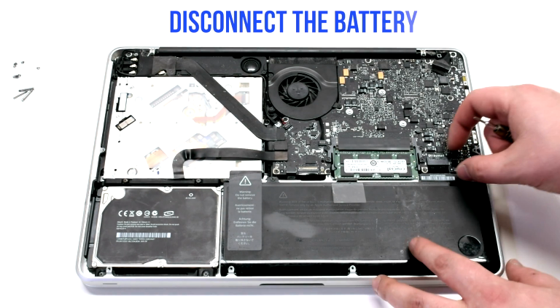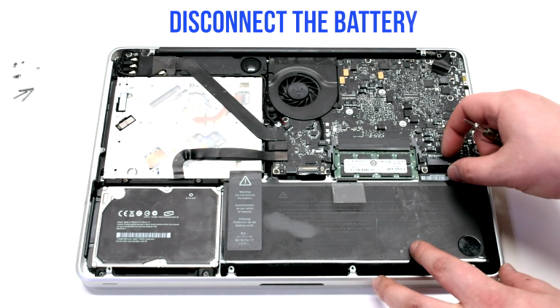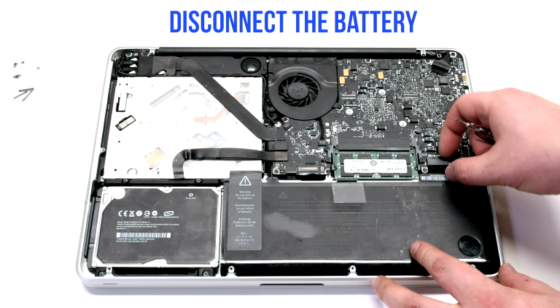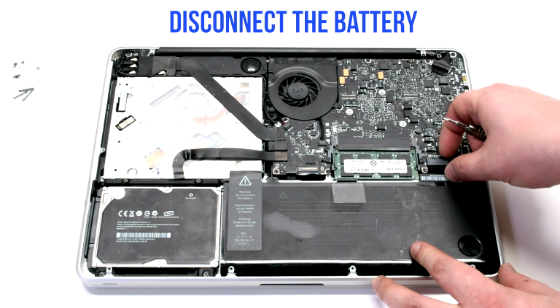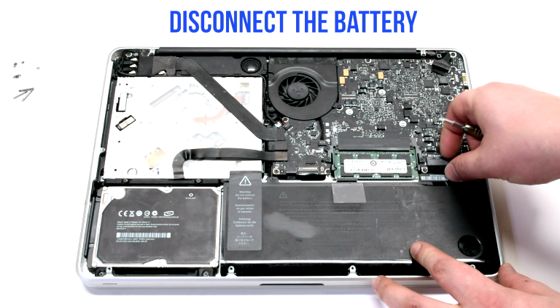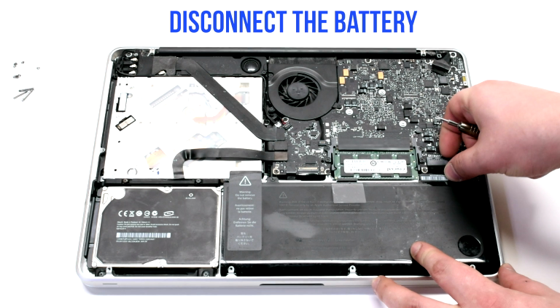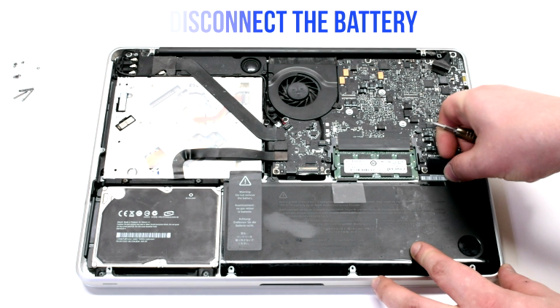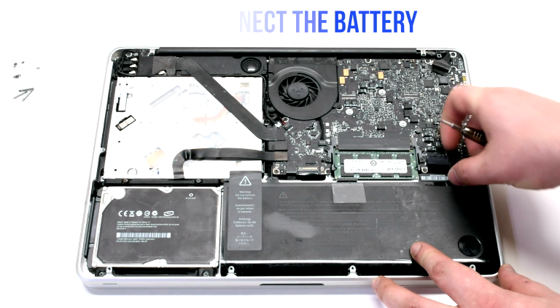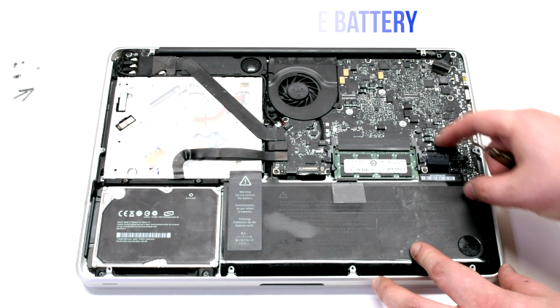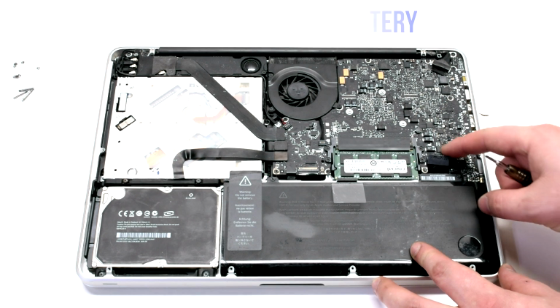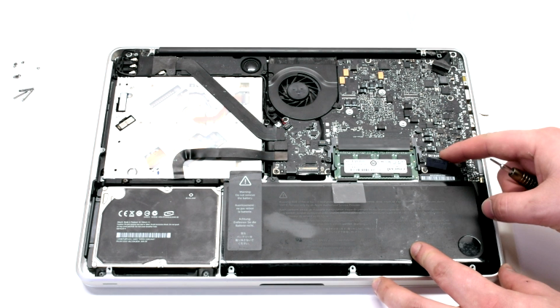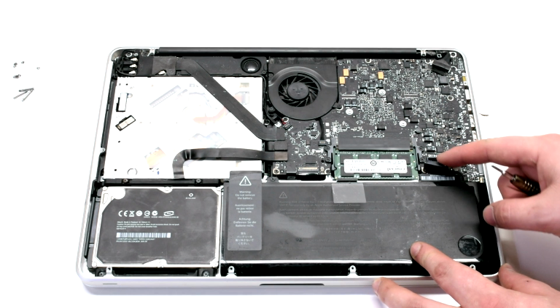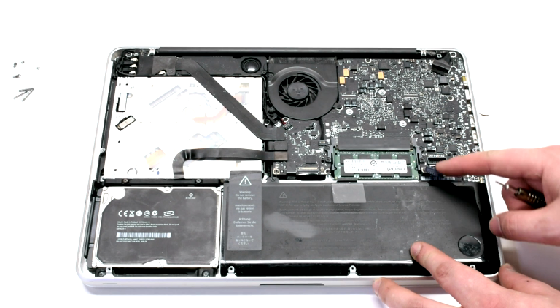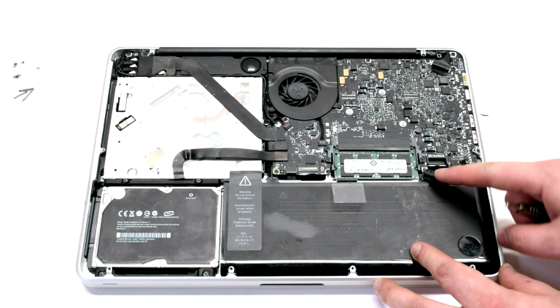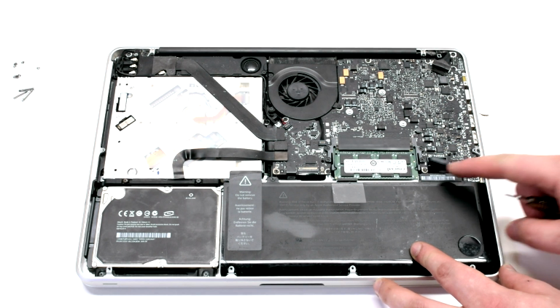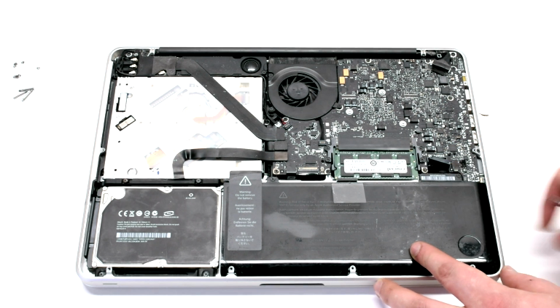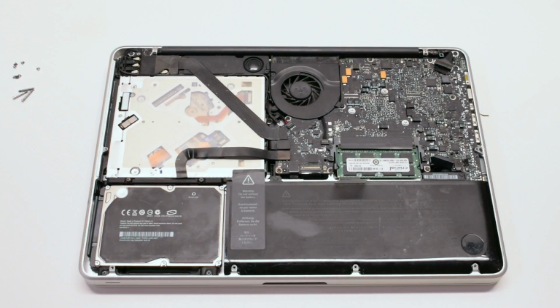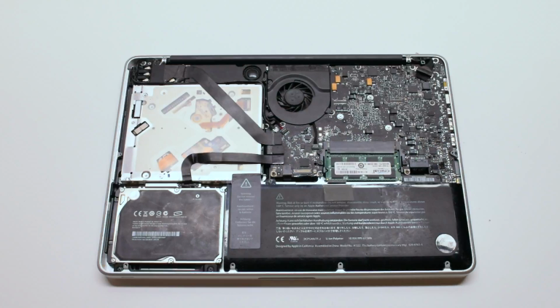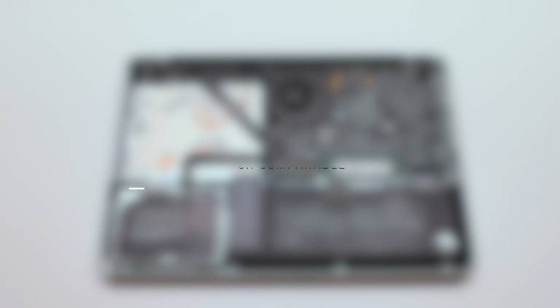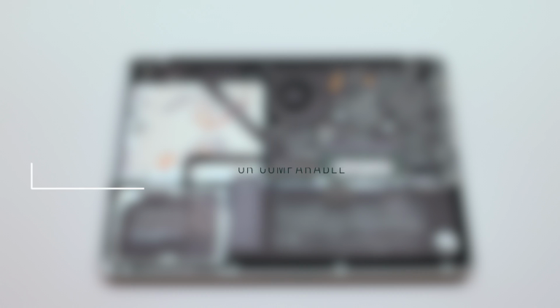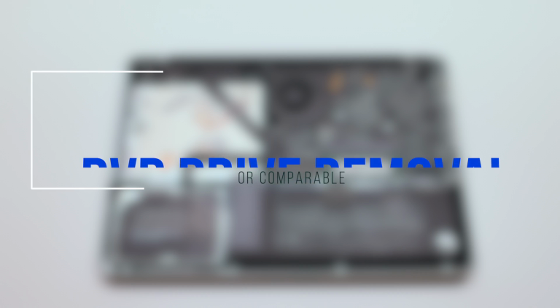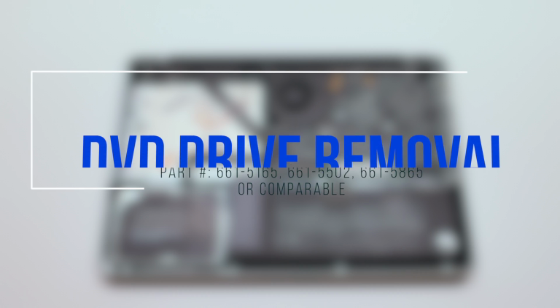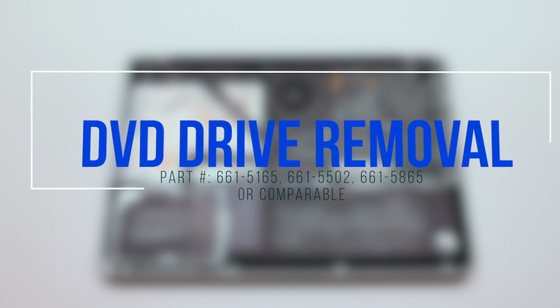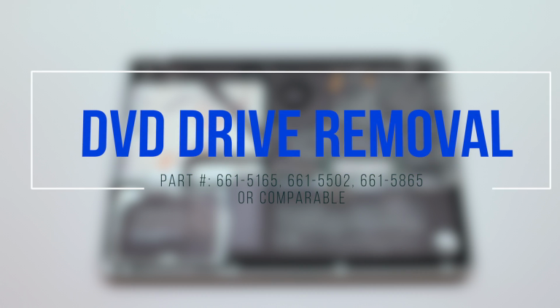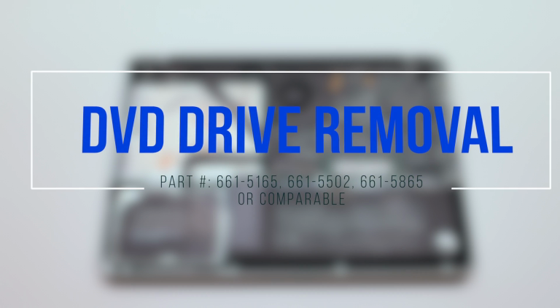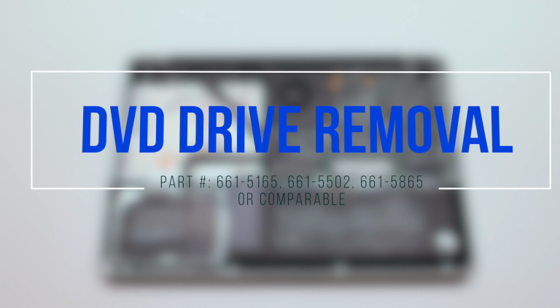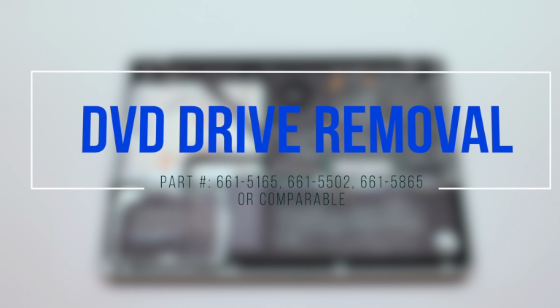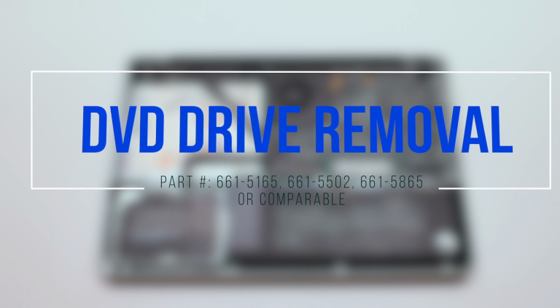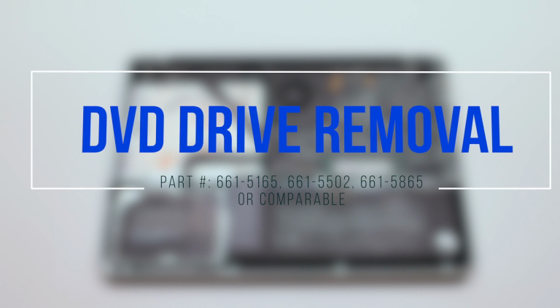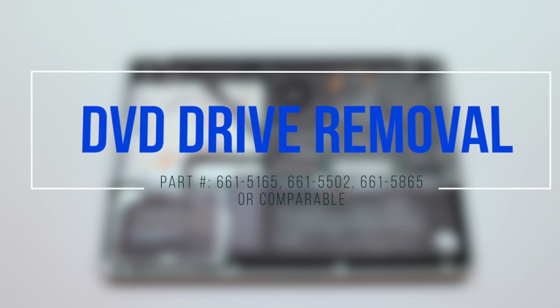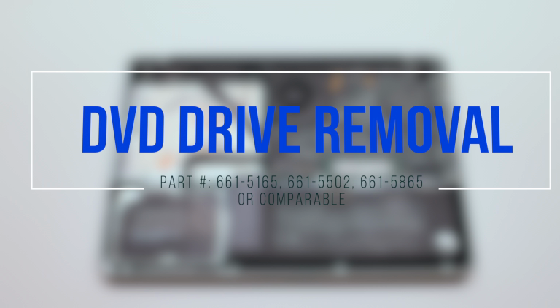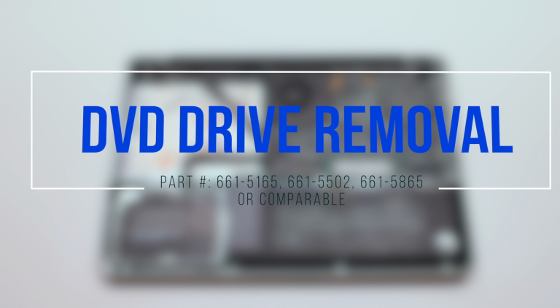Disconnect the battery before you begin. DVD Drive Removal.